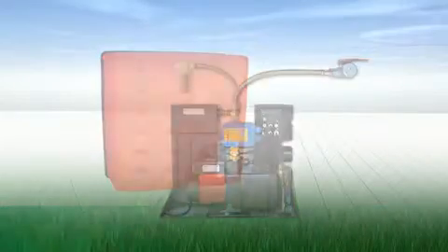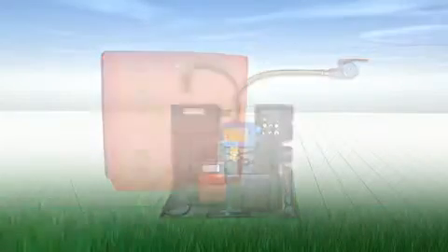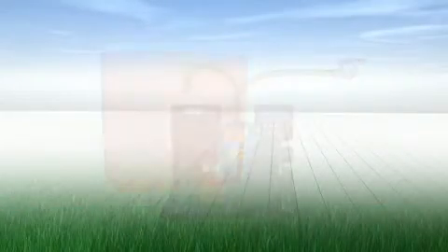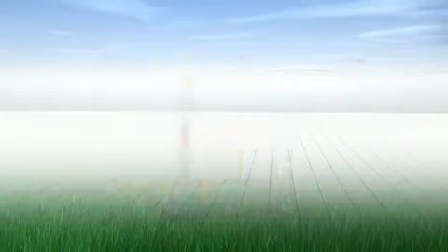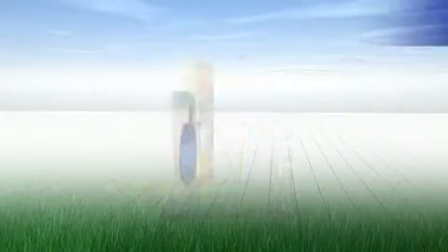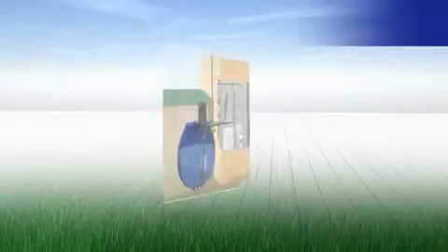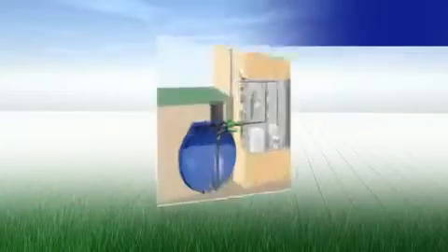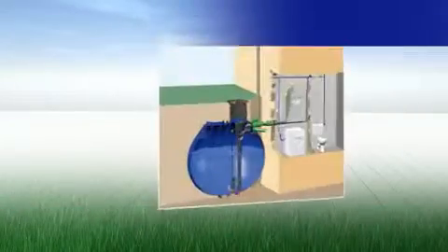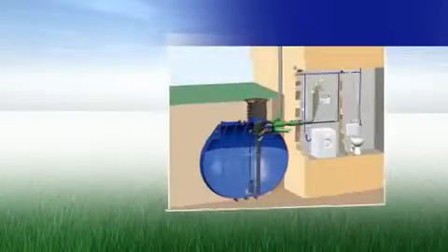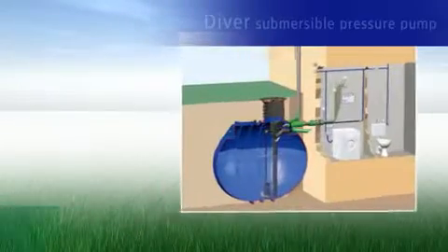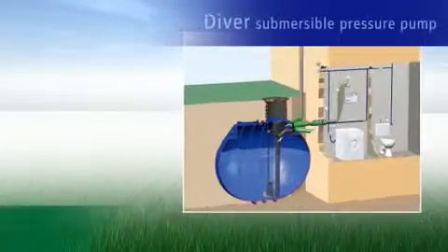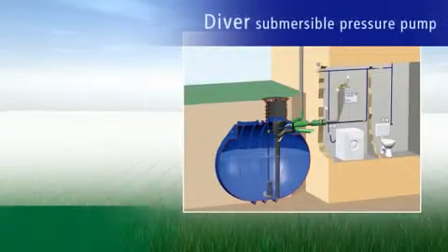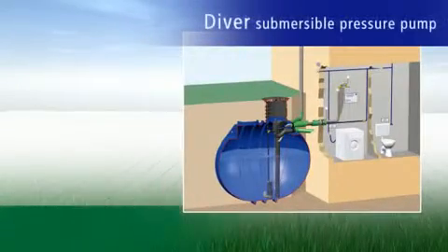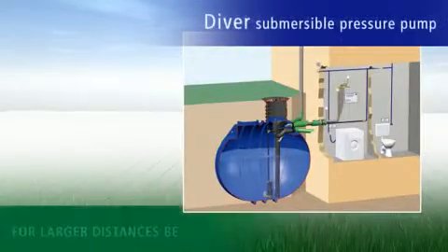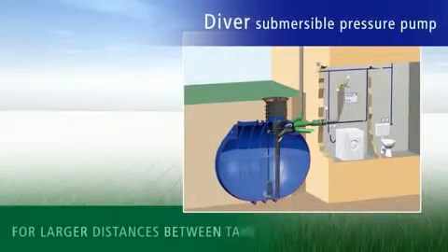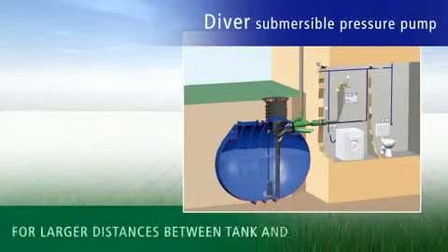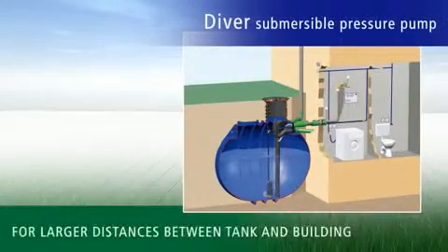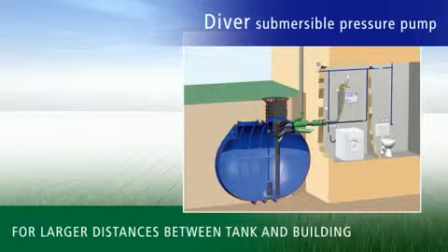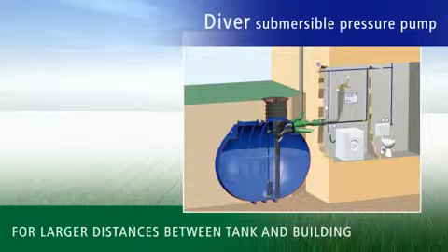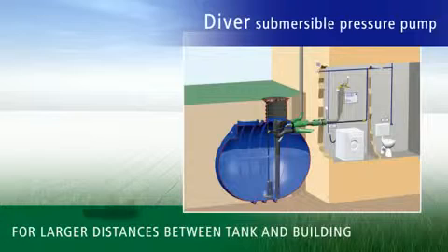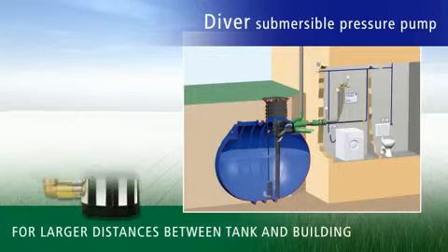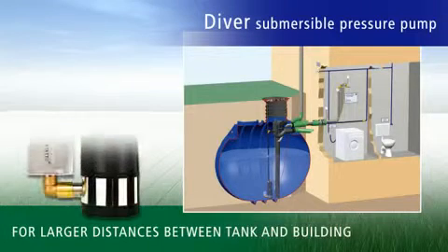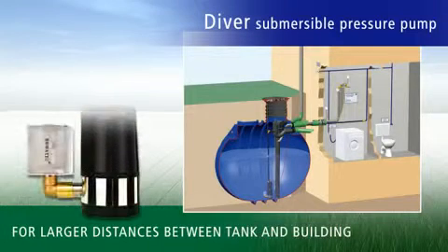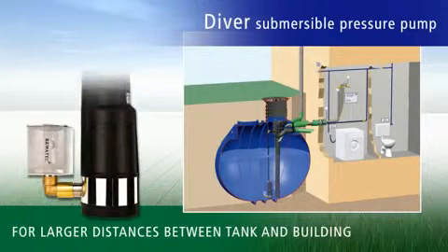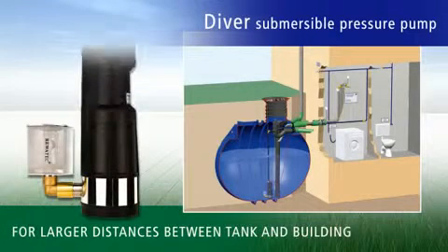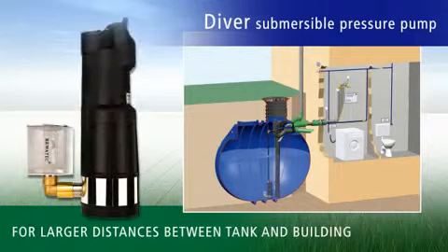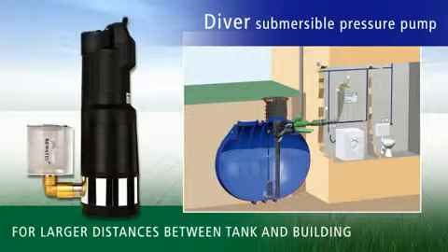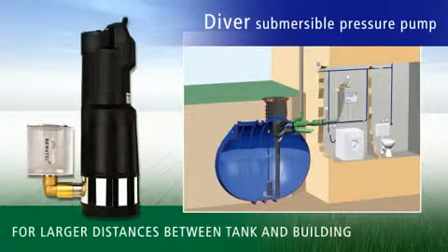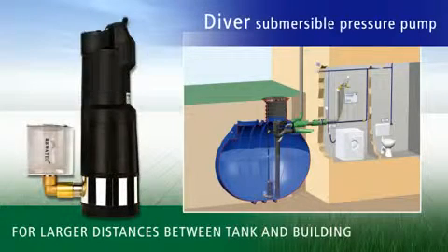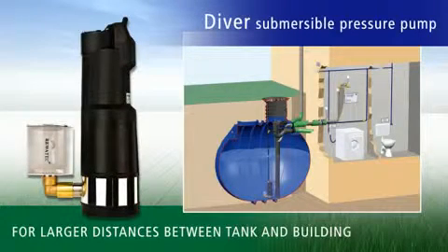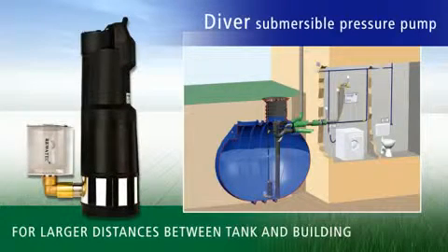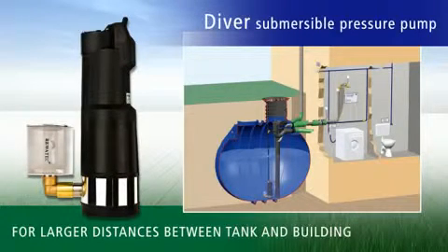If large distances have to be bridged between the tank and the building, then the Diver Submersible Pressure Pump provides an efficient solution.